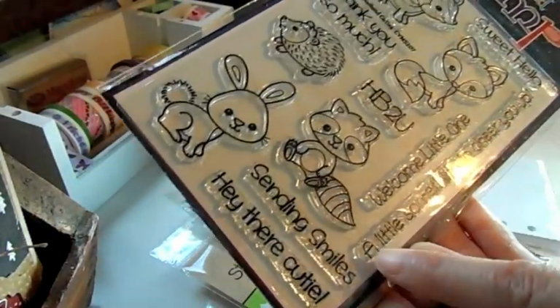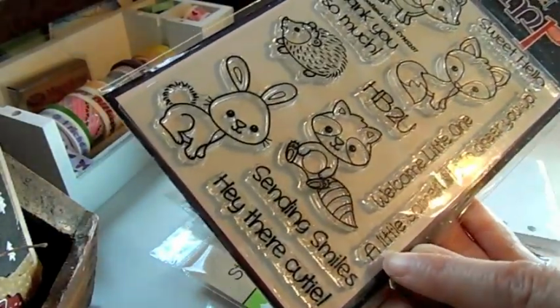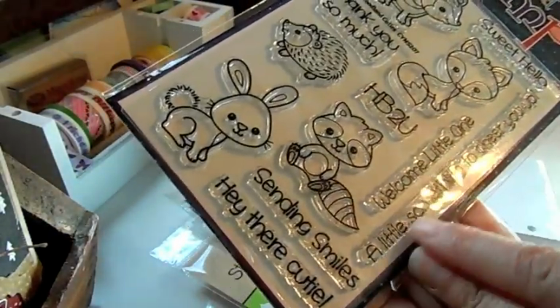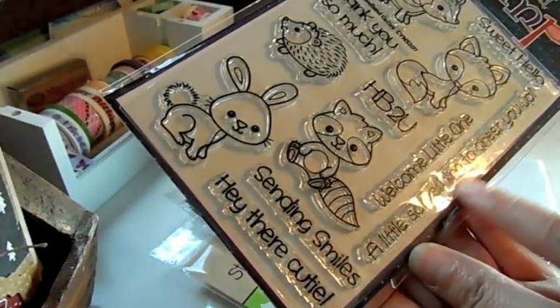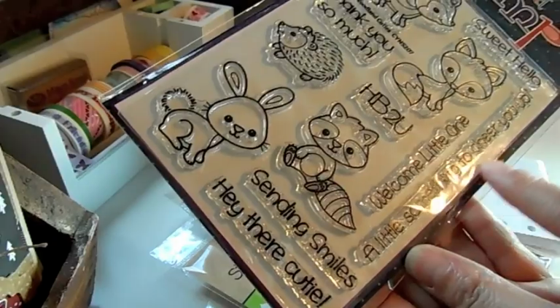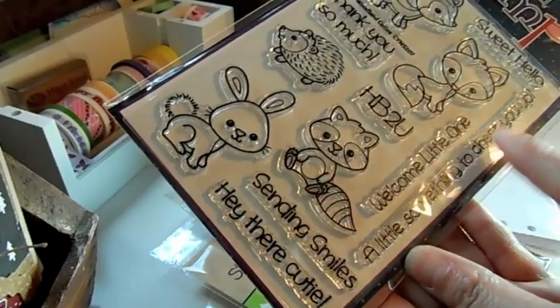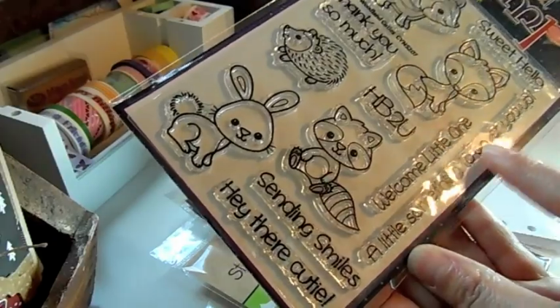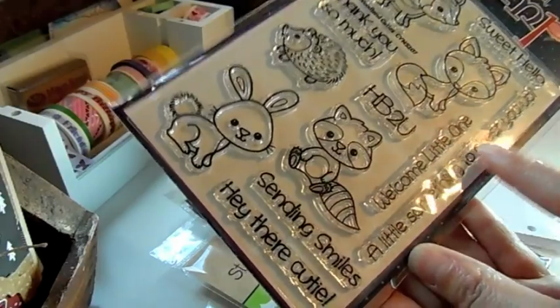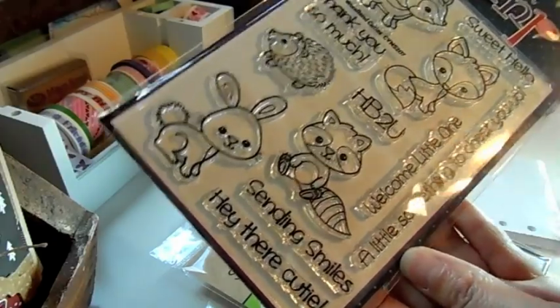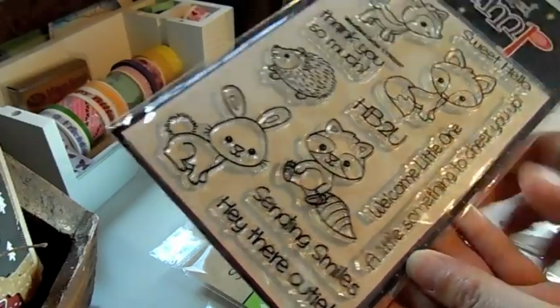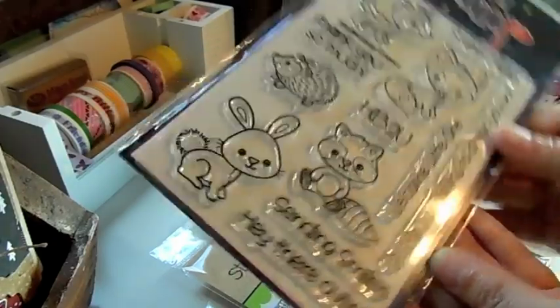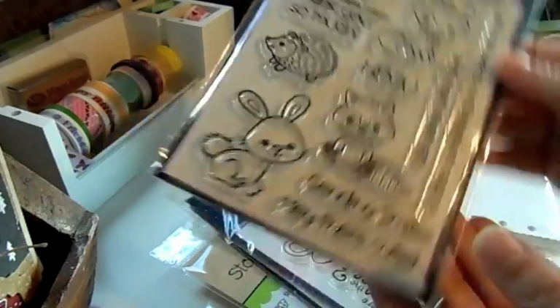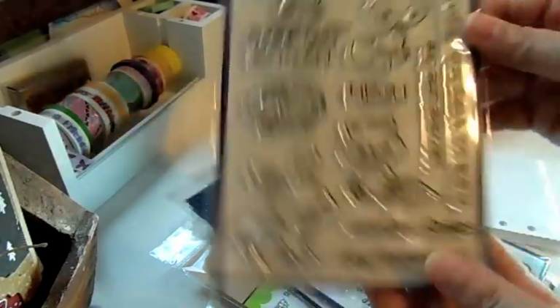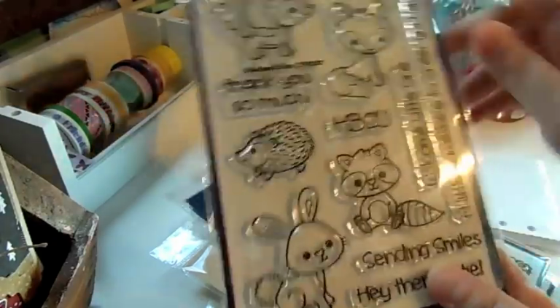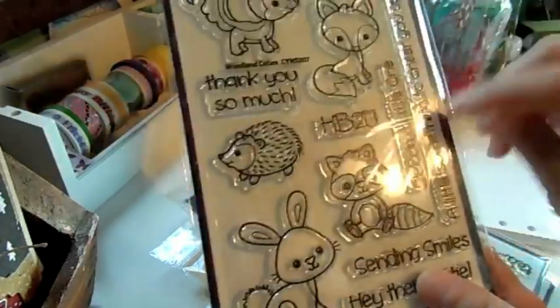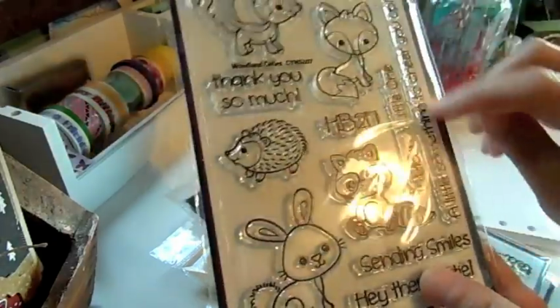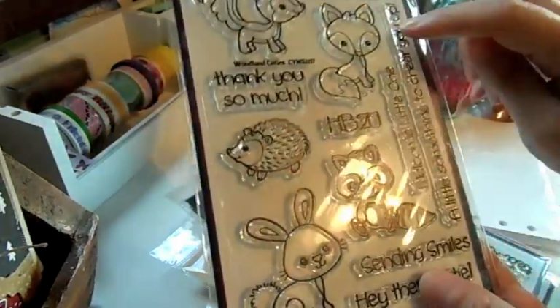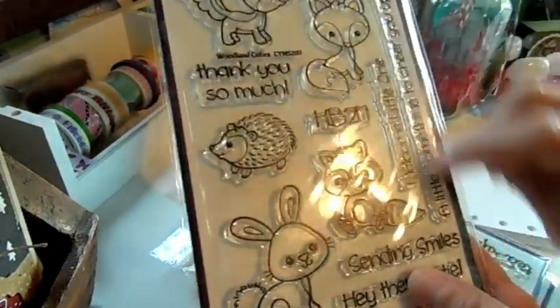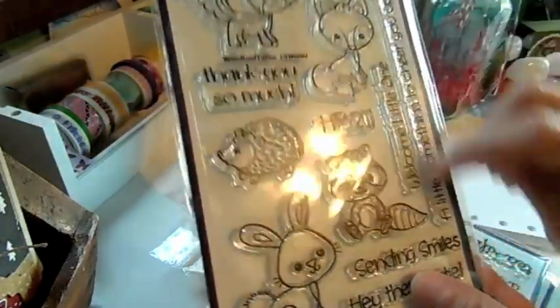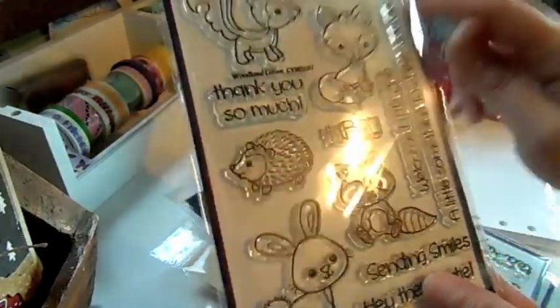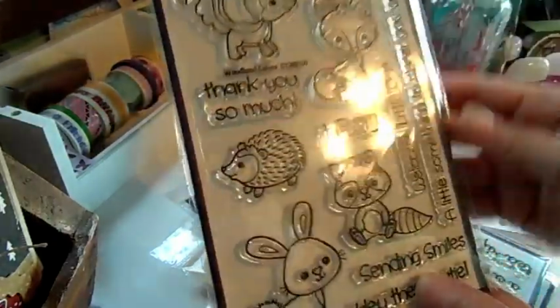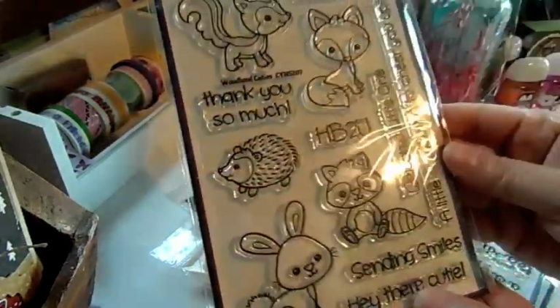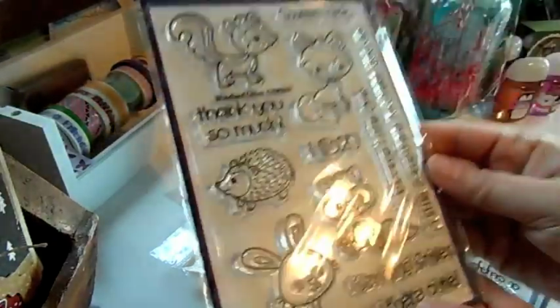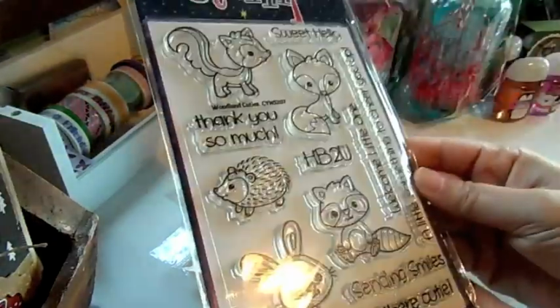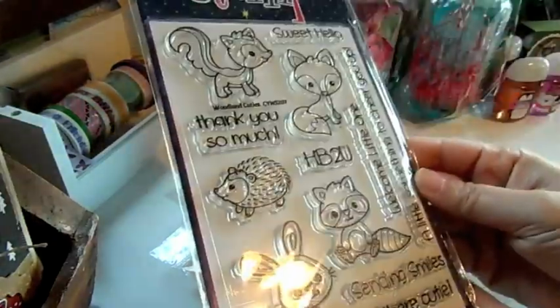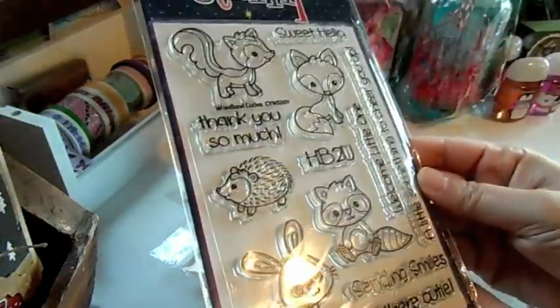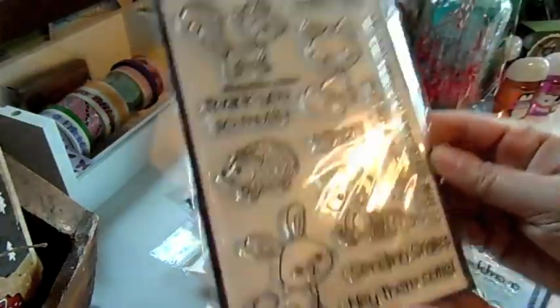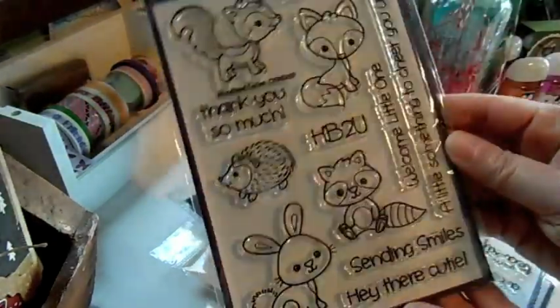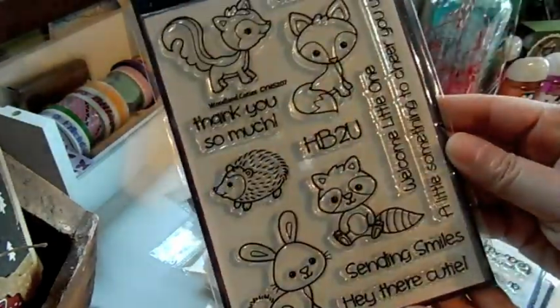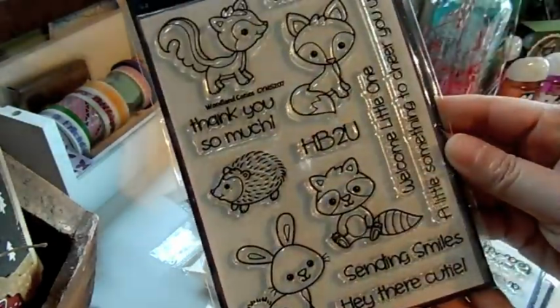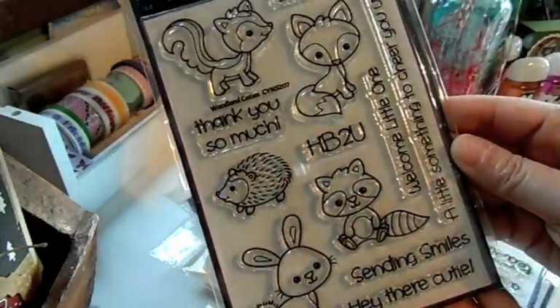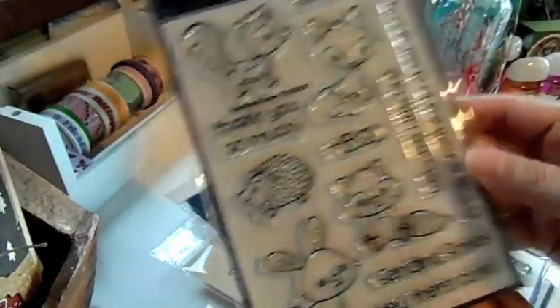A Little Something to Cheer You Up is really cute to stamp out when sending a little gift to somebody.